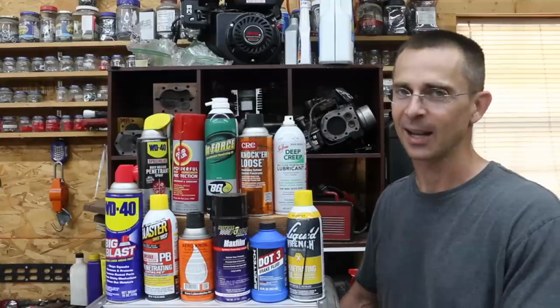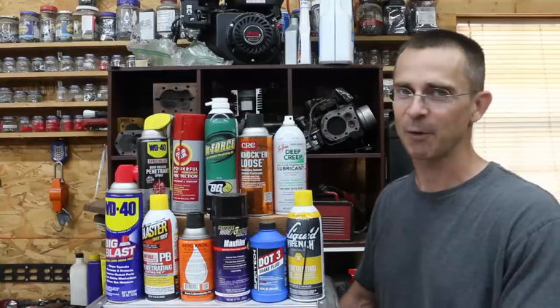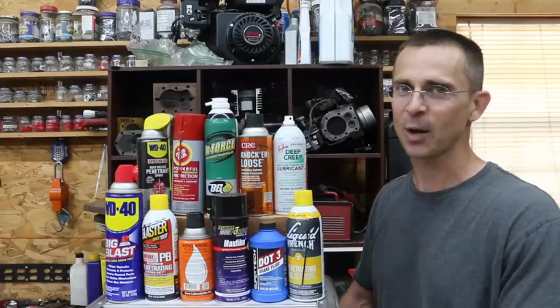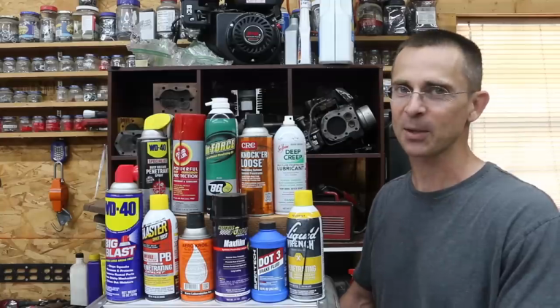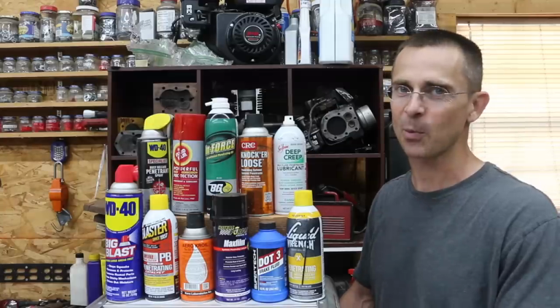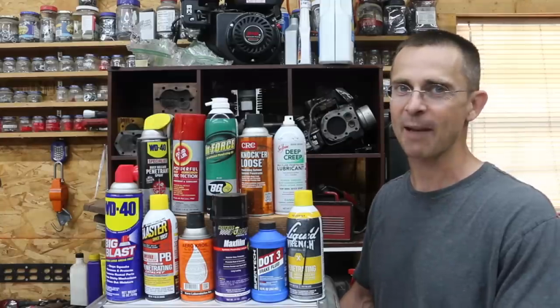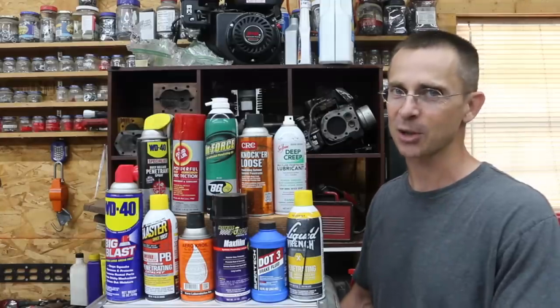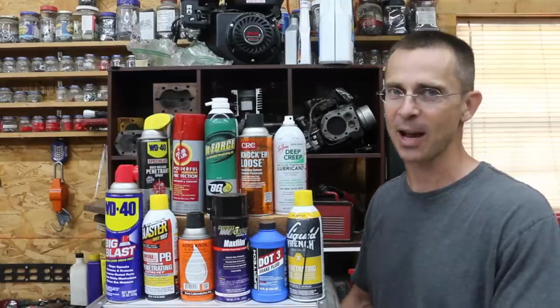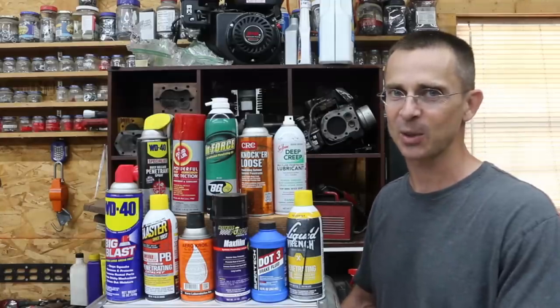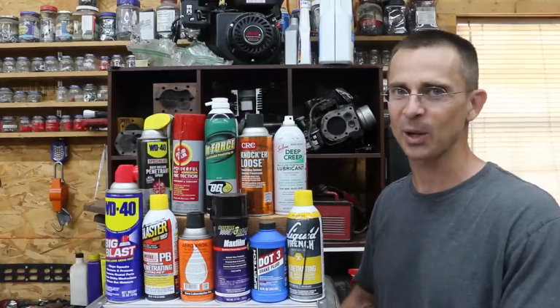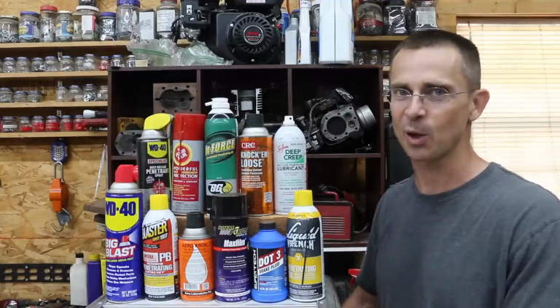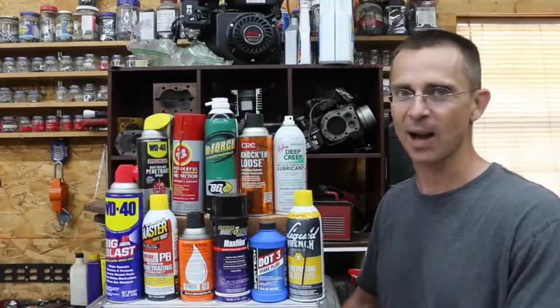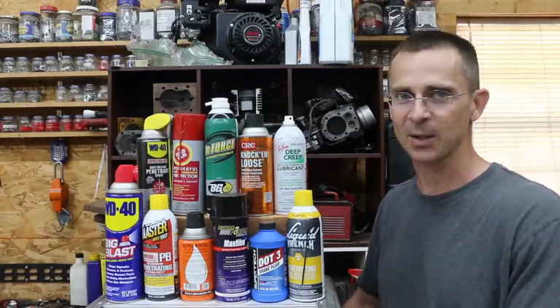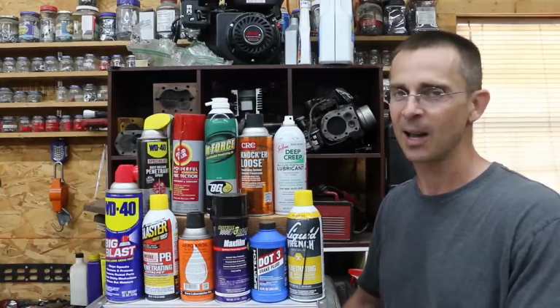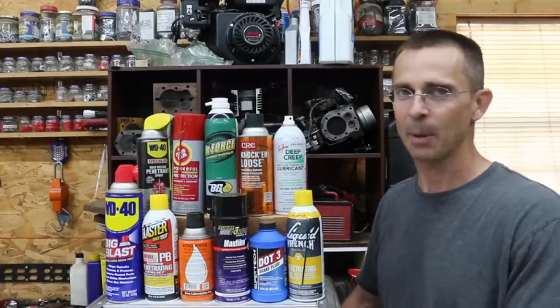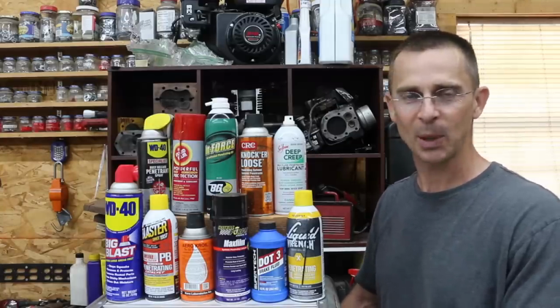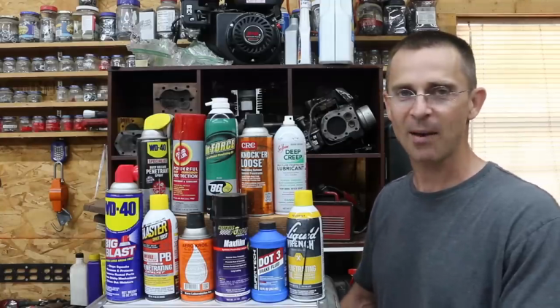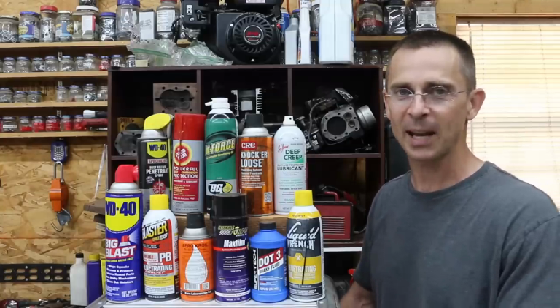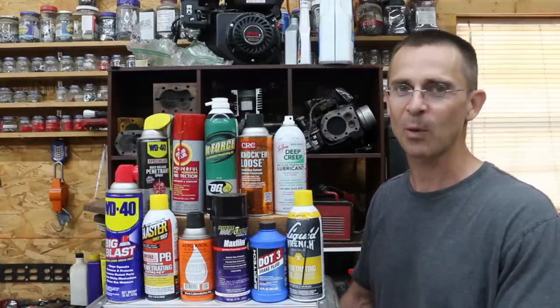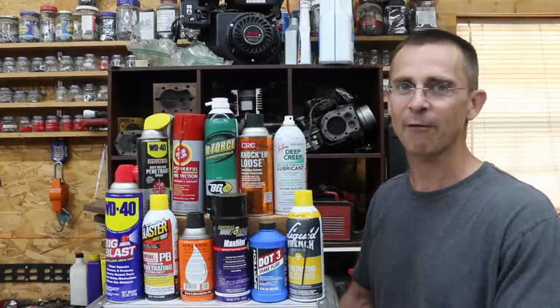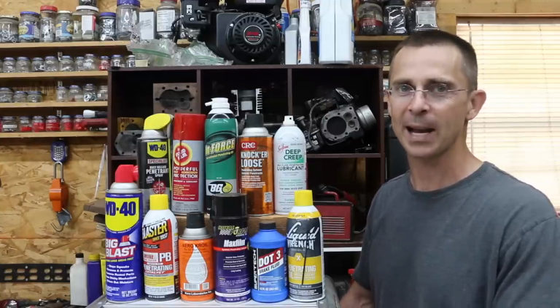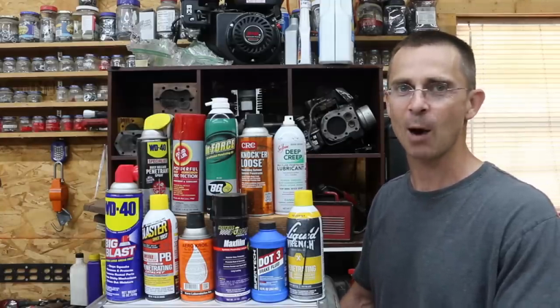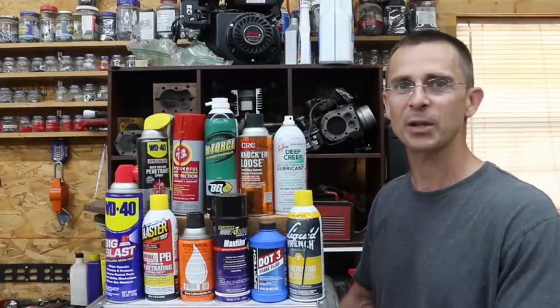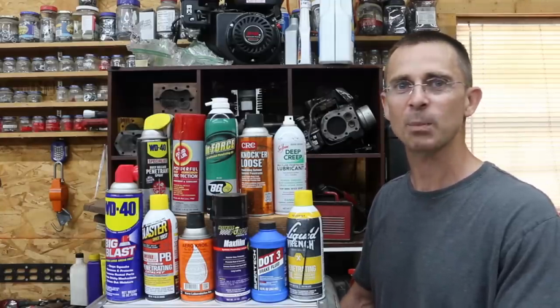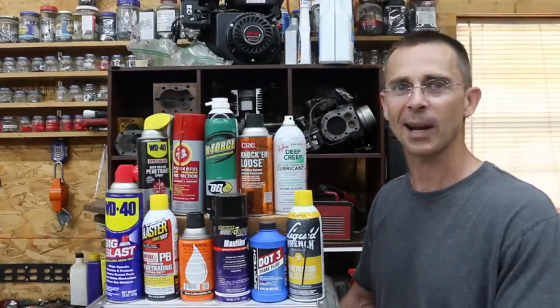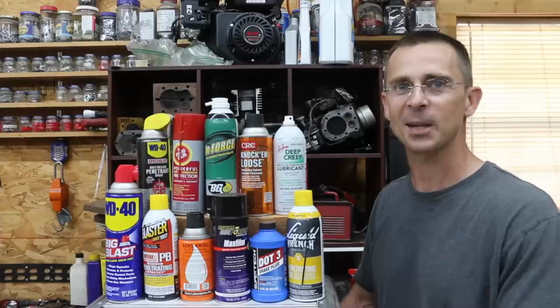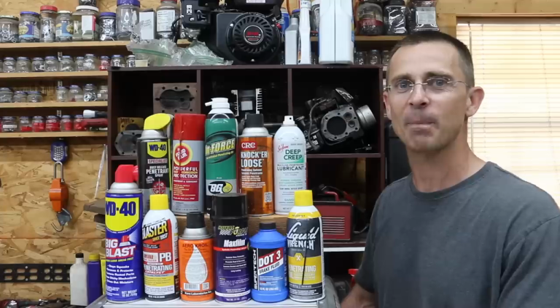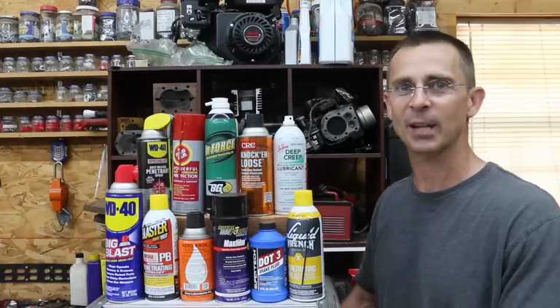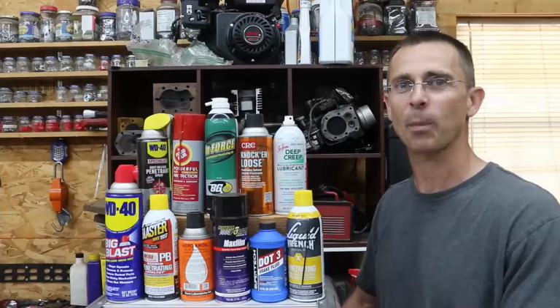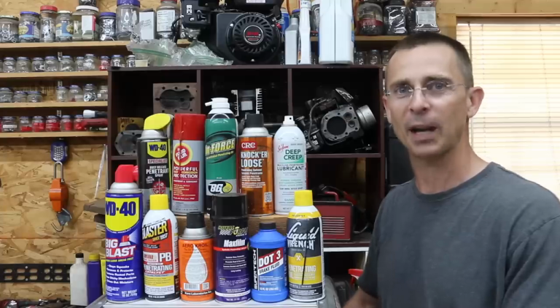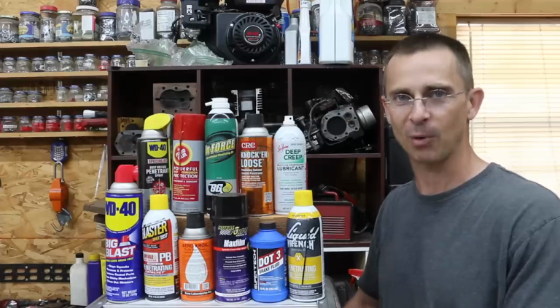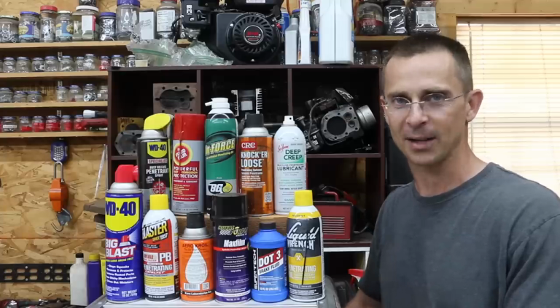In a future episode, we're going to have a showdown between those two products, but between now and then, we want to find out which of these products is the best for preventing rust.